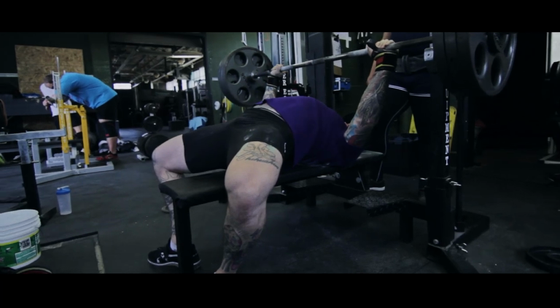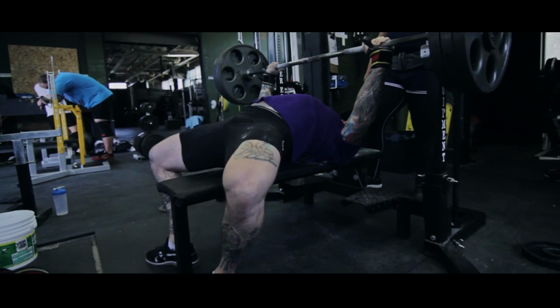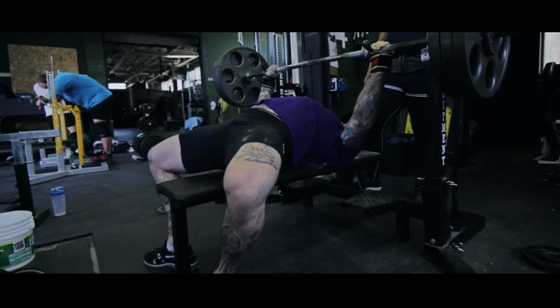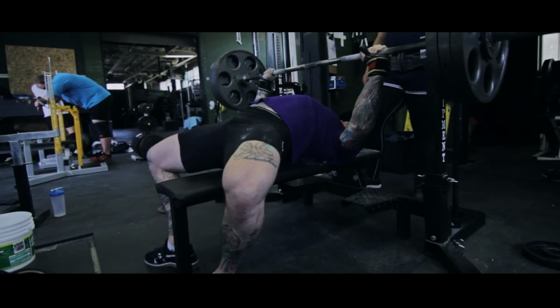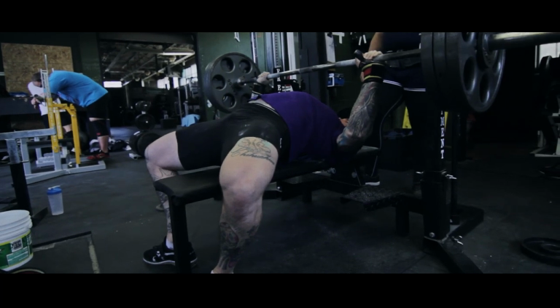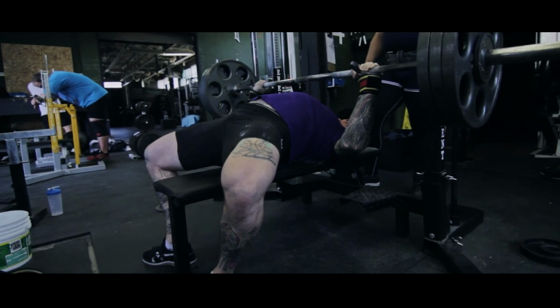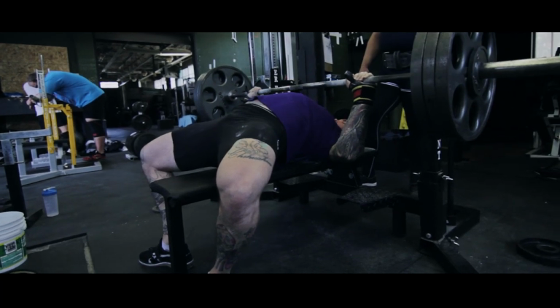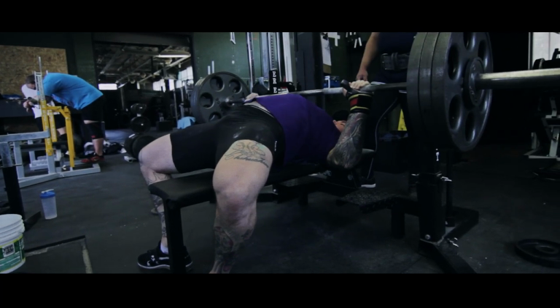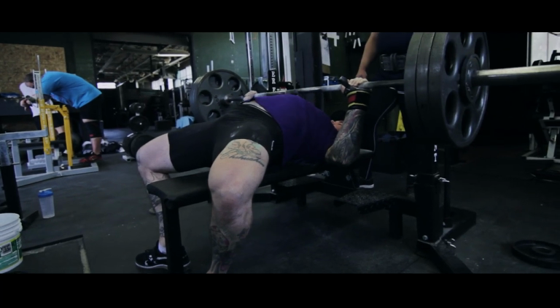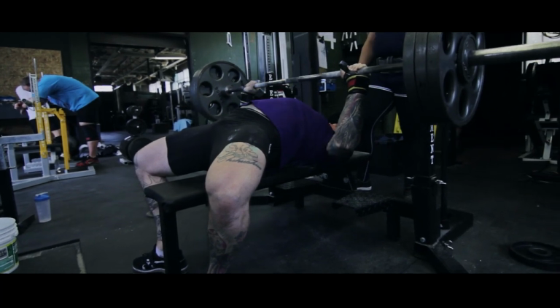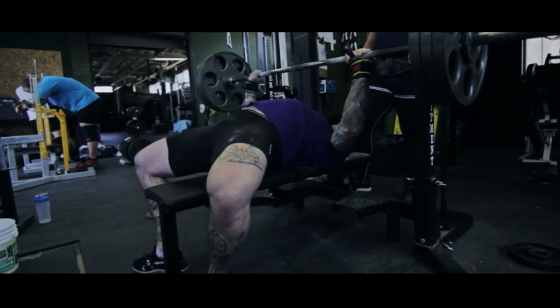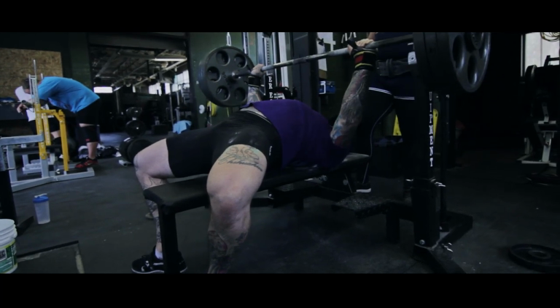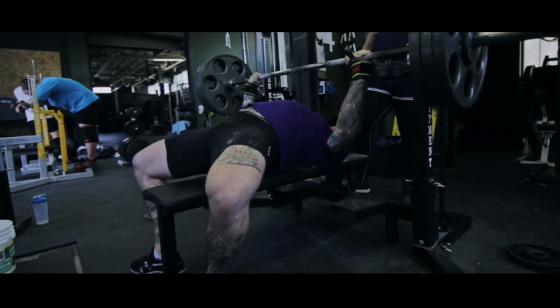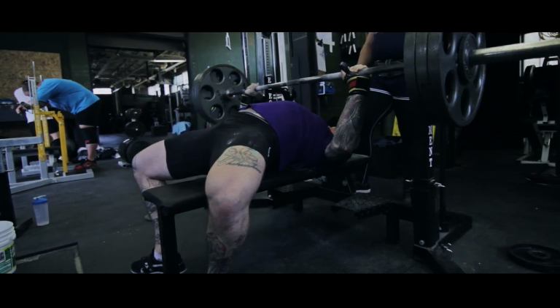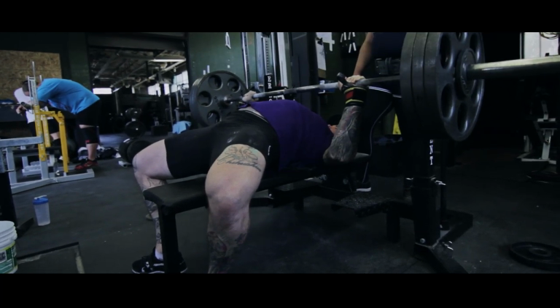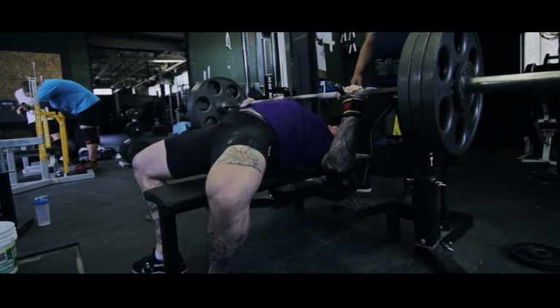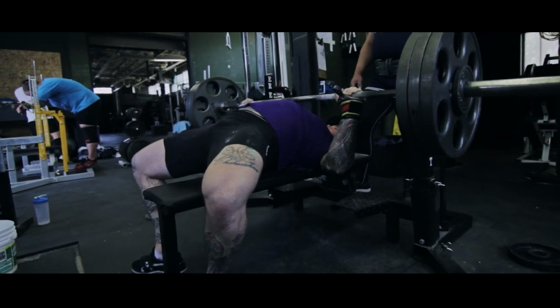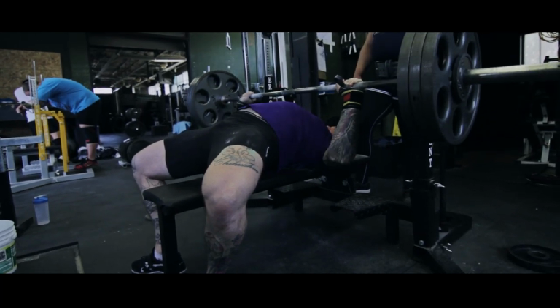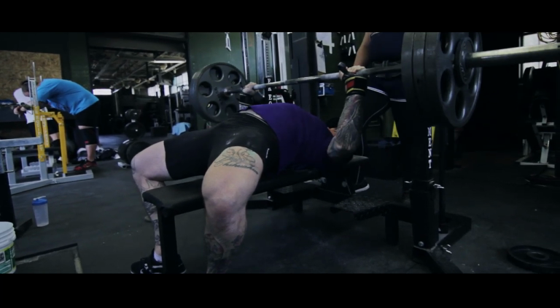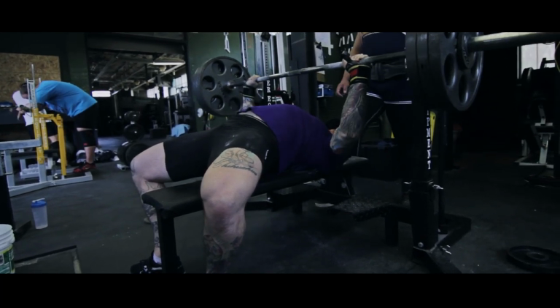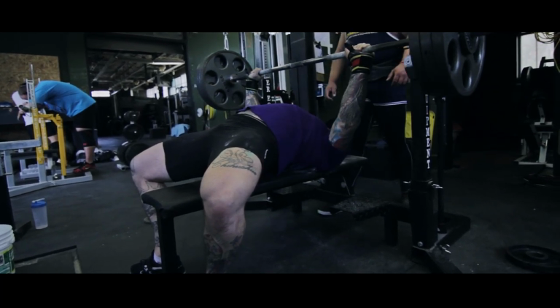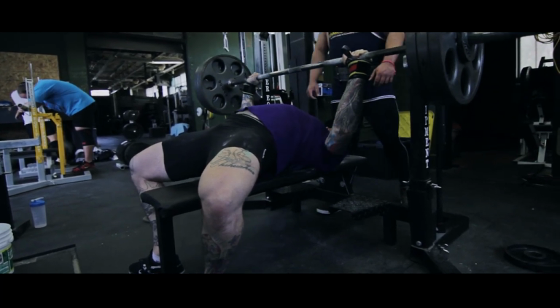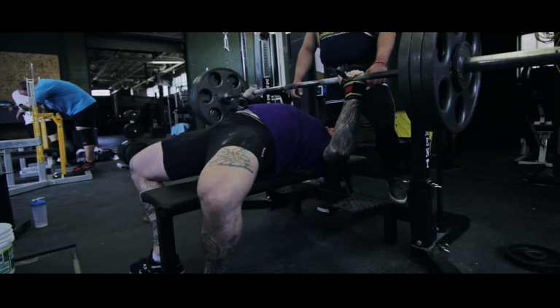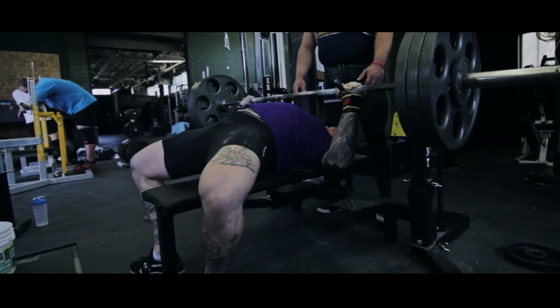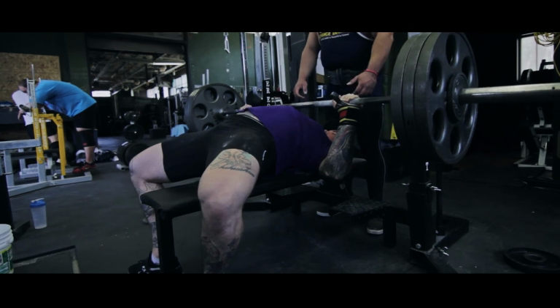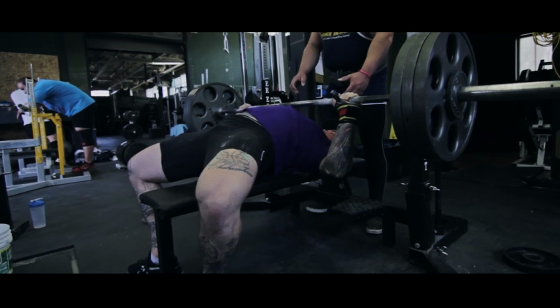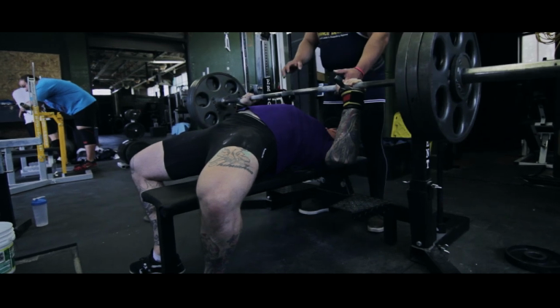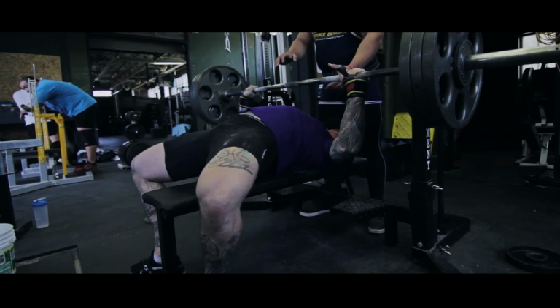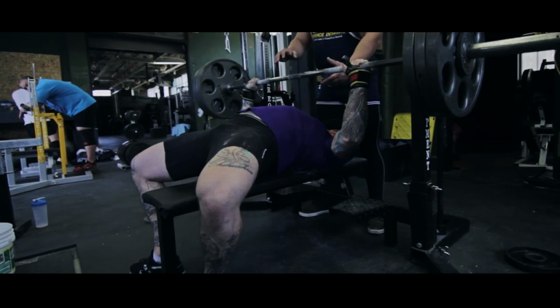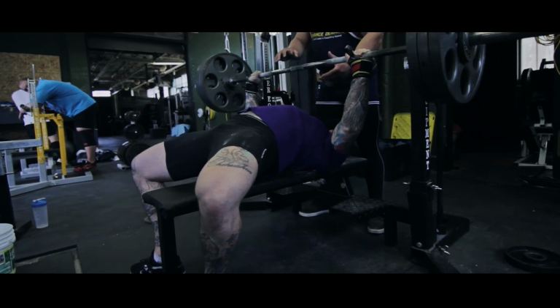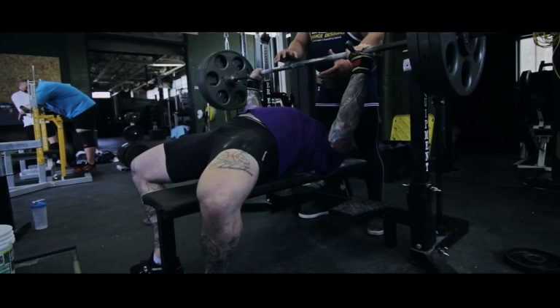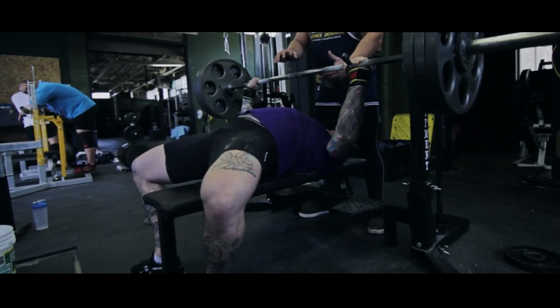Everything needs to be jammed into place. You should be cramping. You should be so tight that it's terribly uncomfortable. If you're not, you're wasting energy and you're not gonna have as big a press as you could.